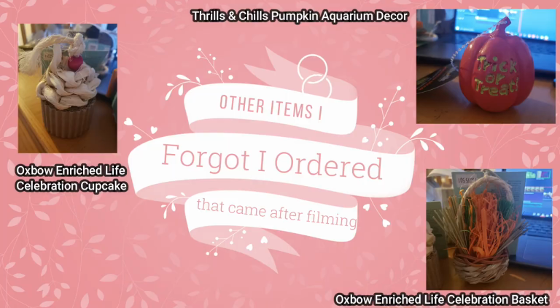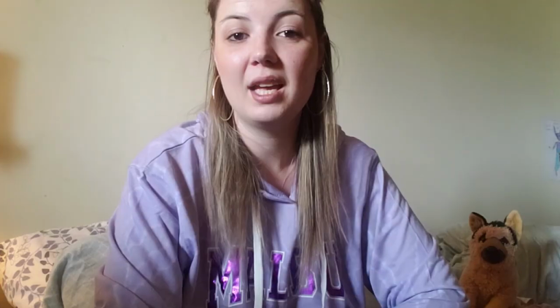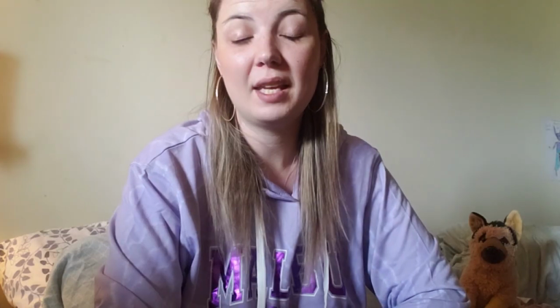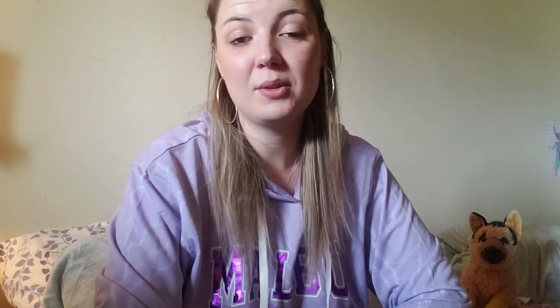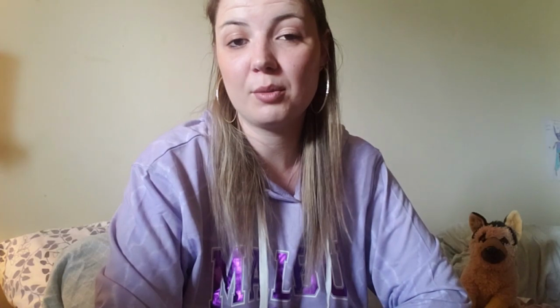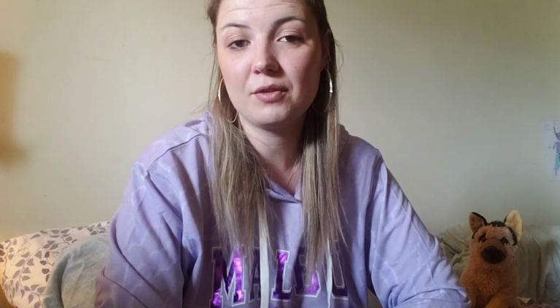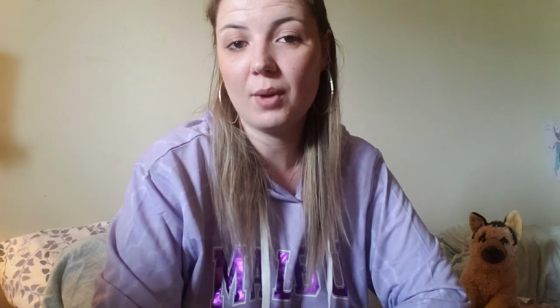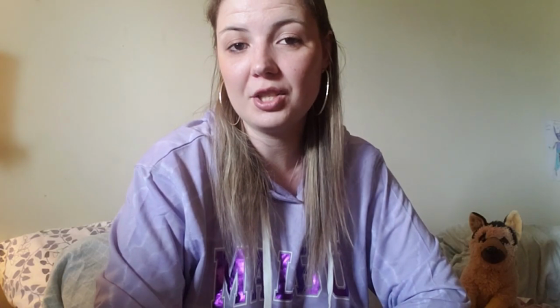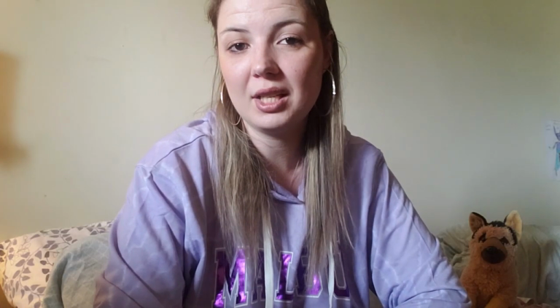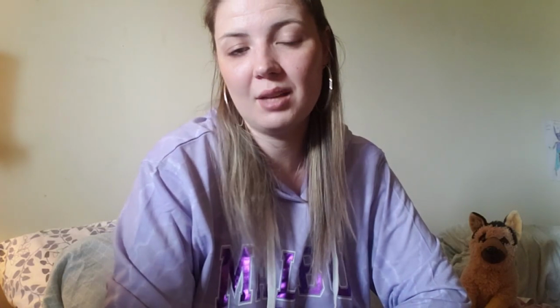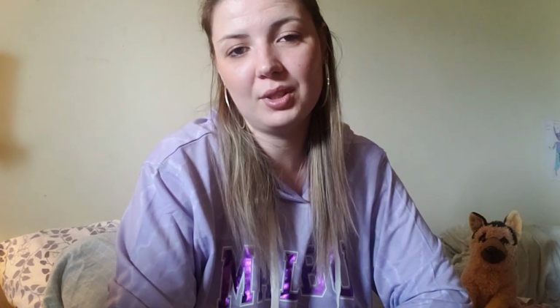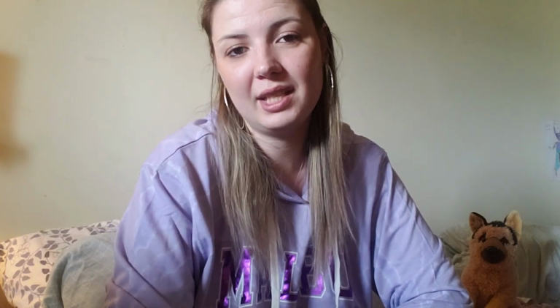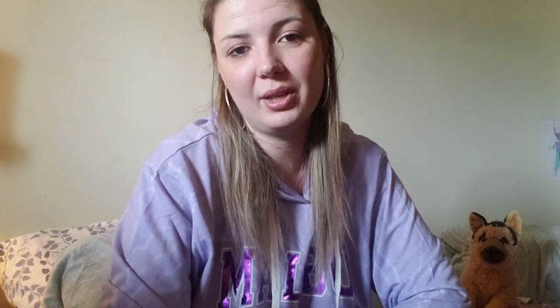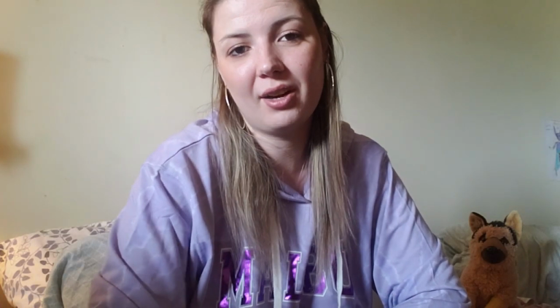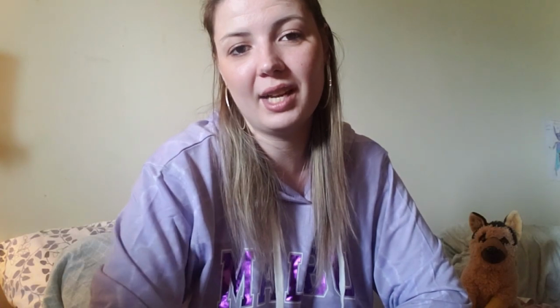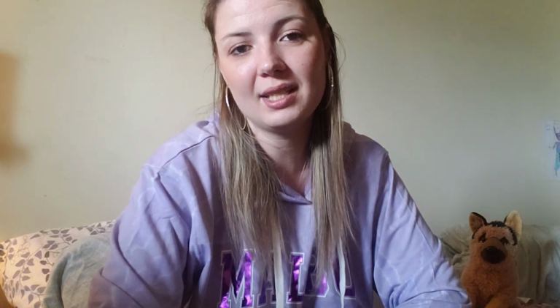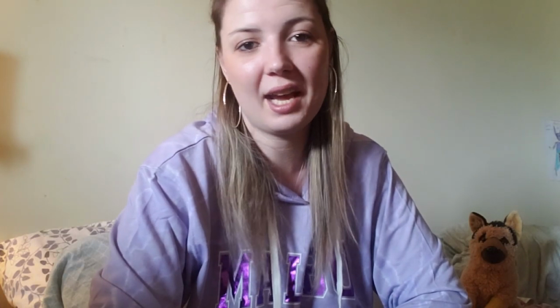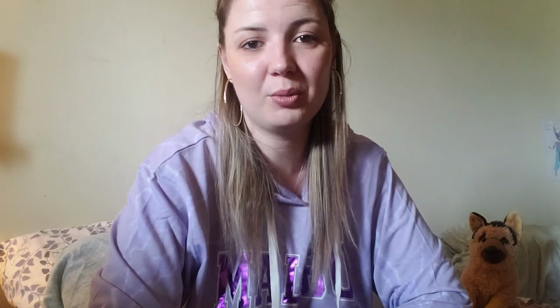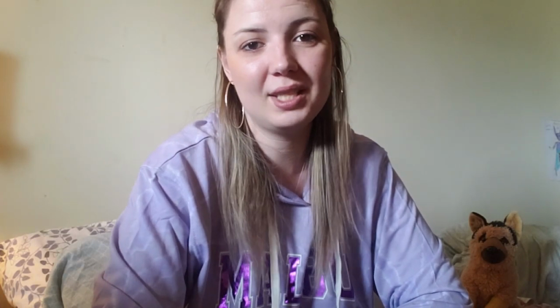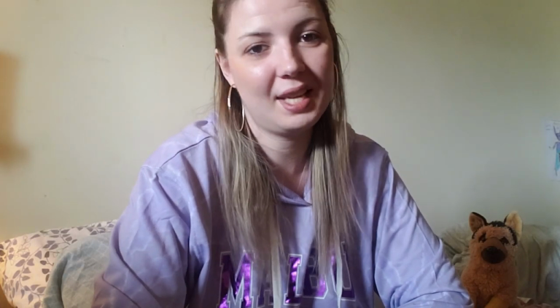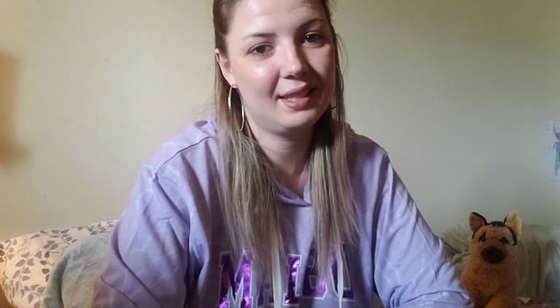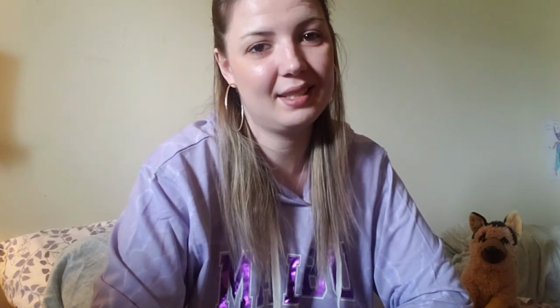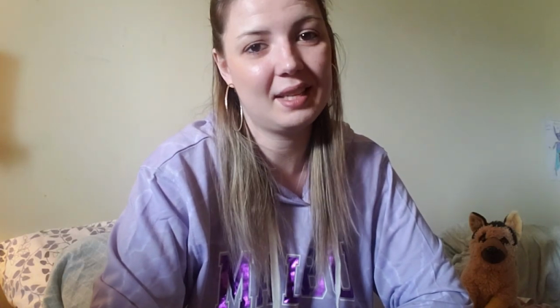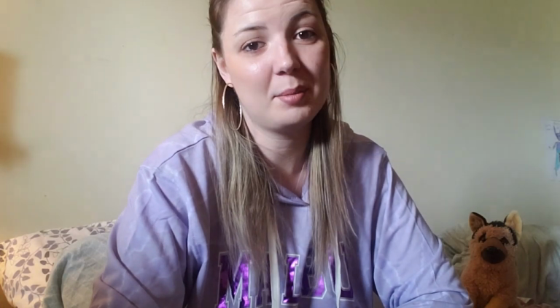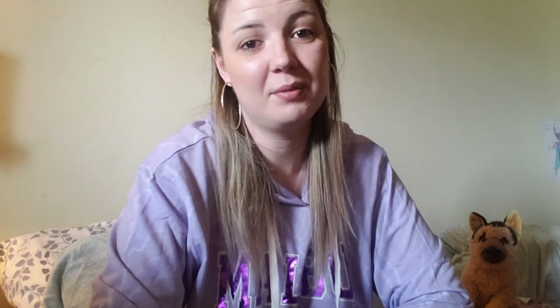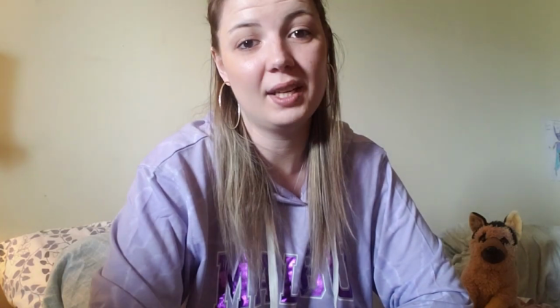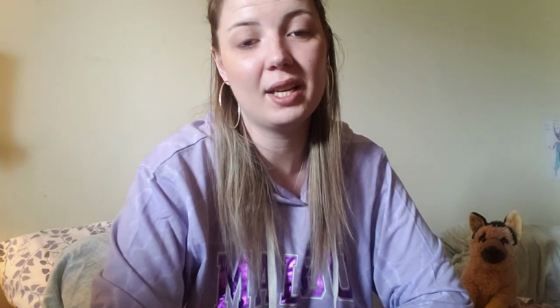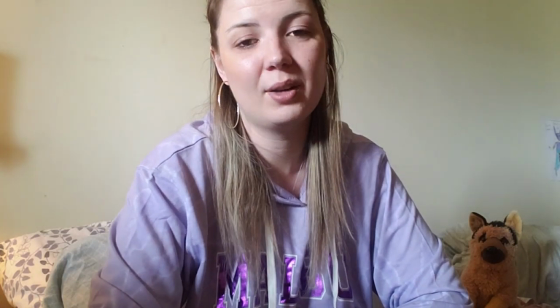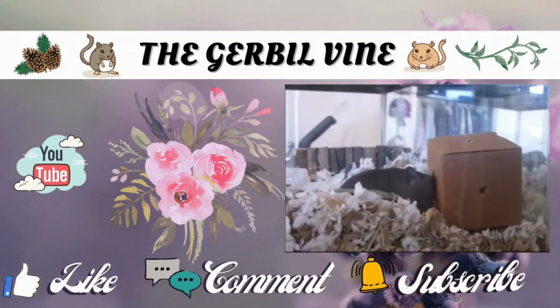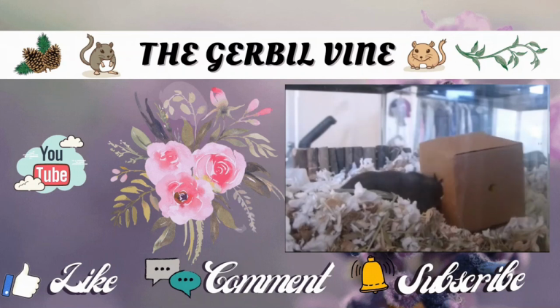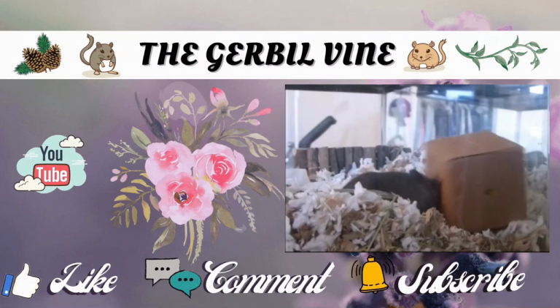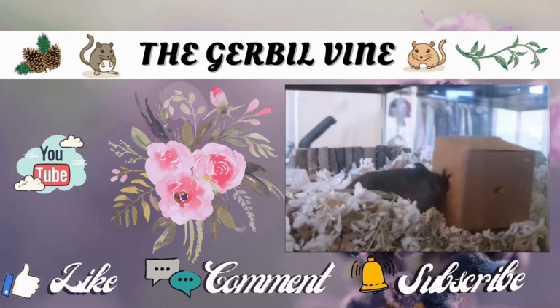Thank you so much for watching, and we'll see you in our next Halloween tank setup video. Bye!